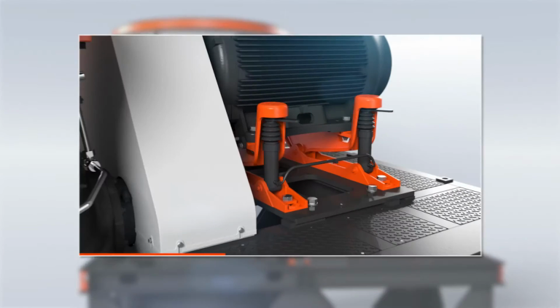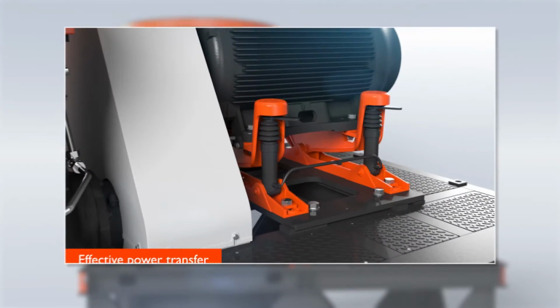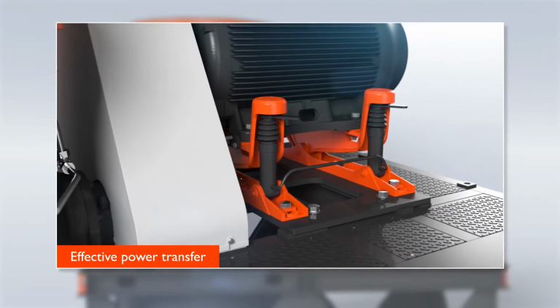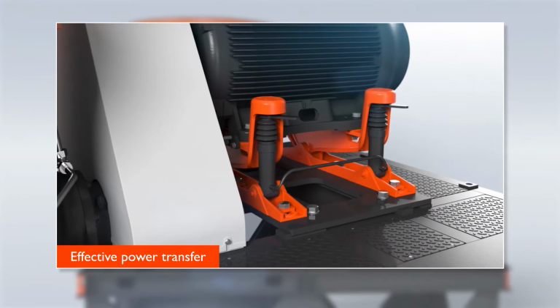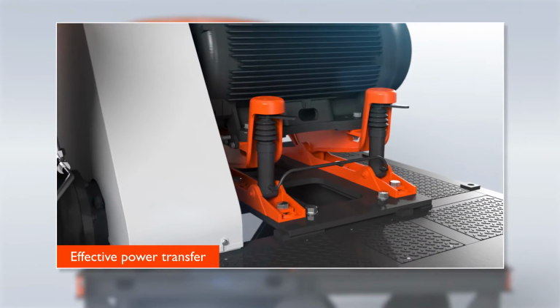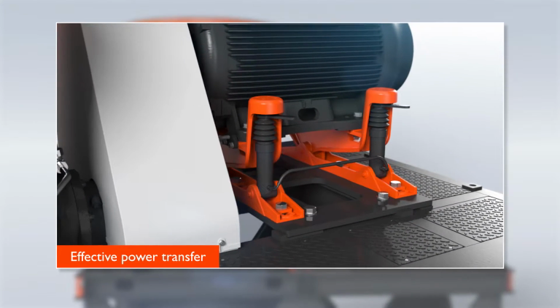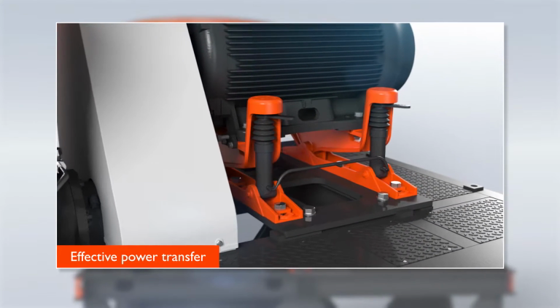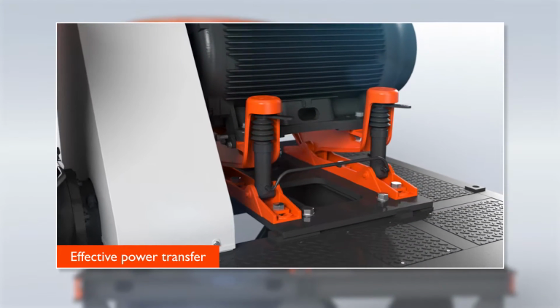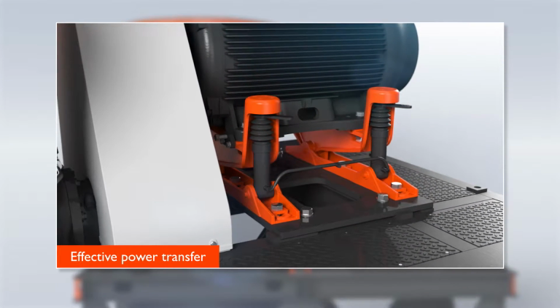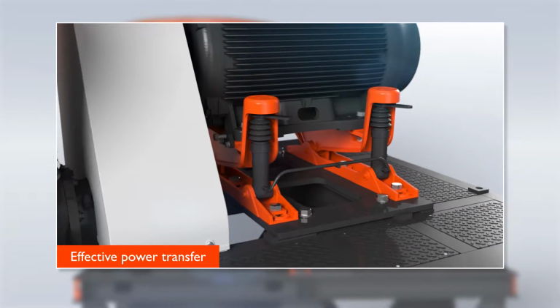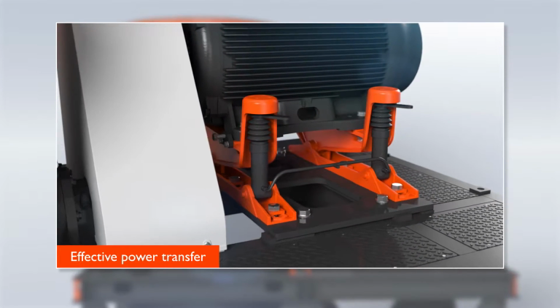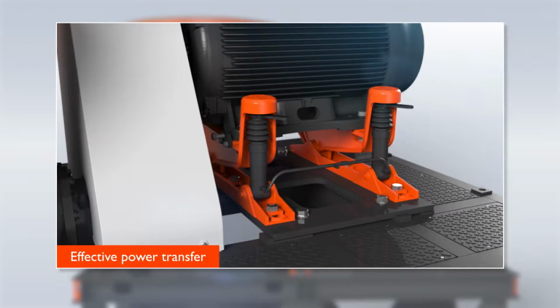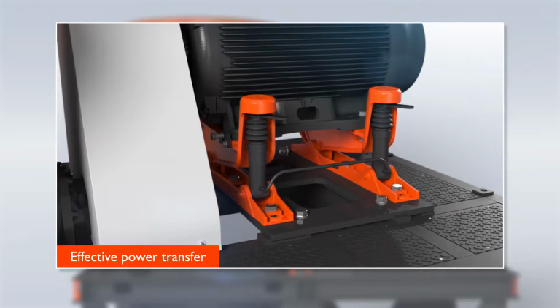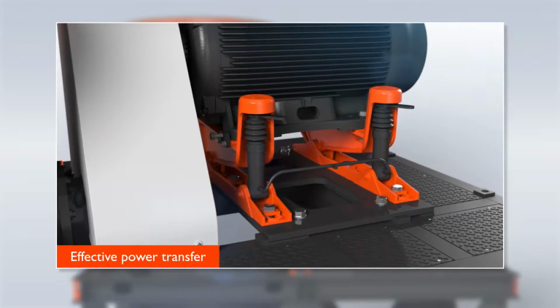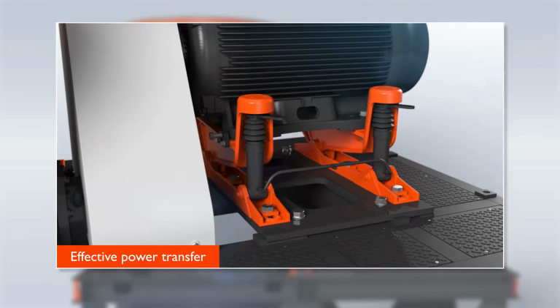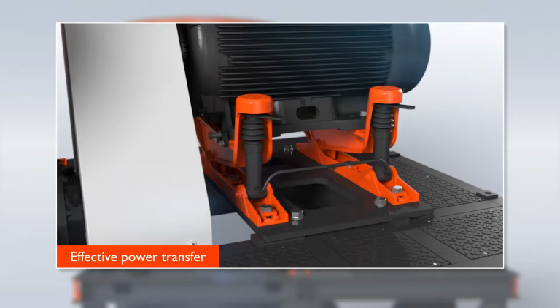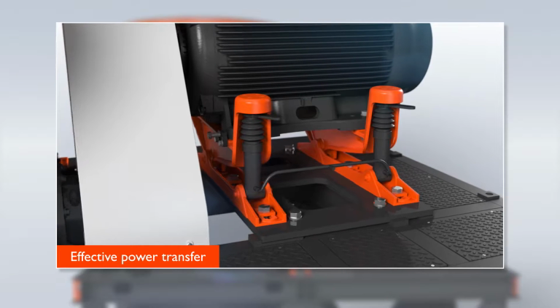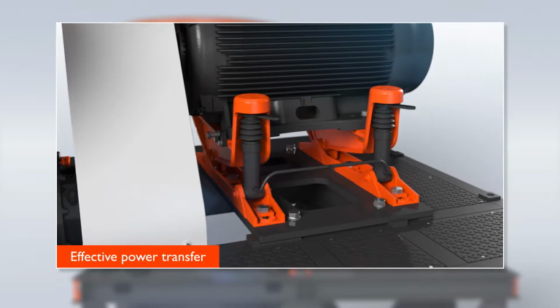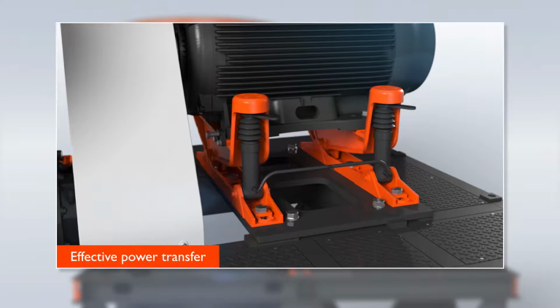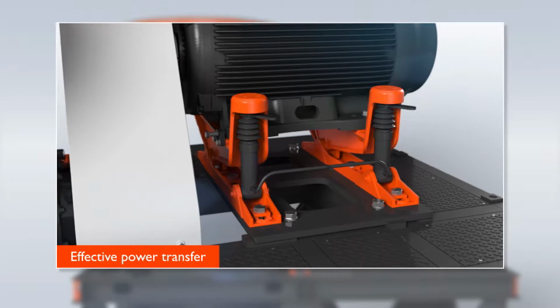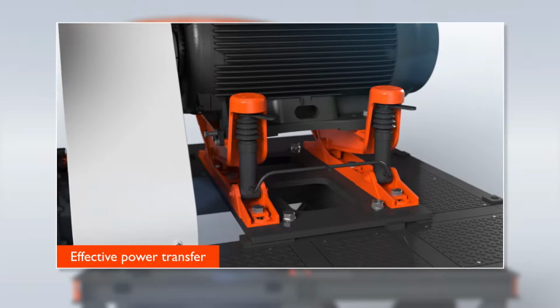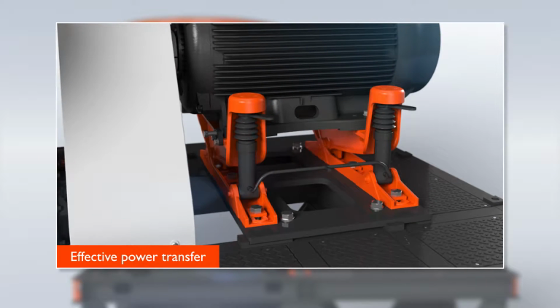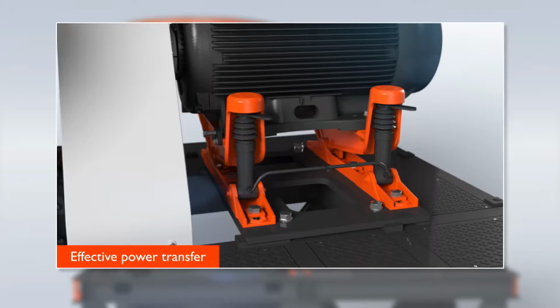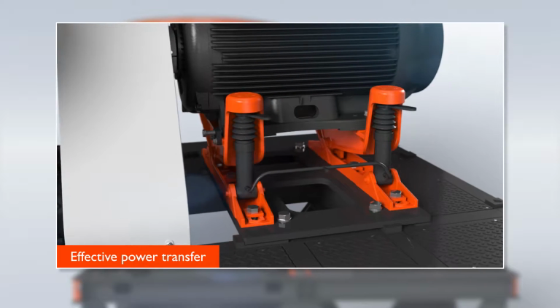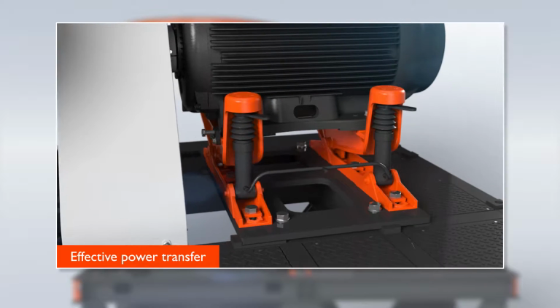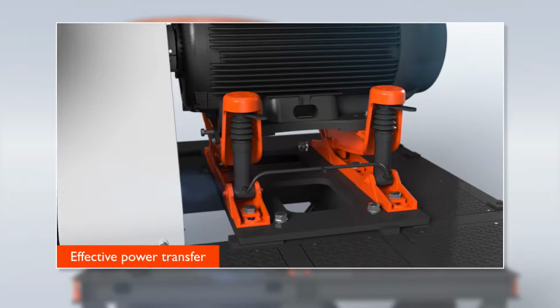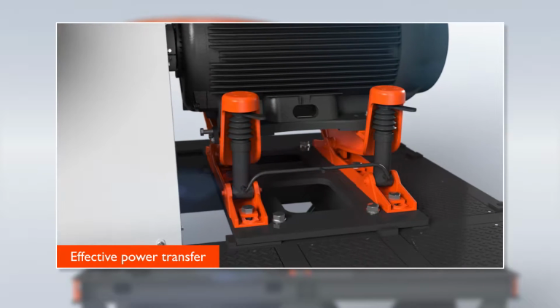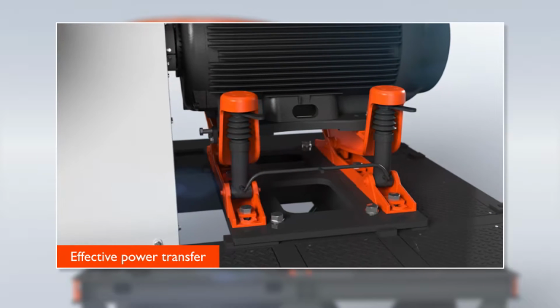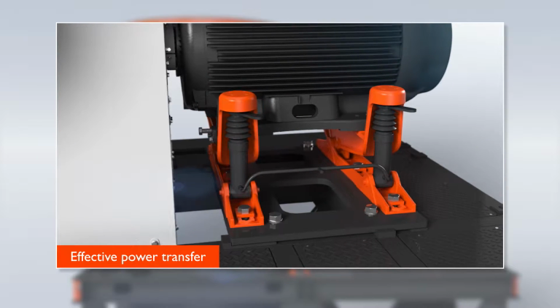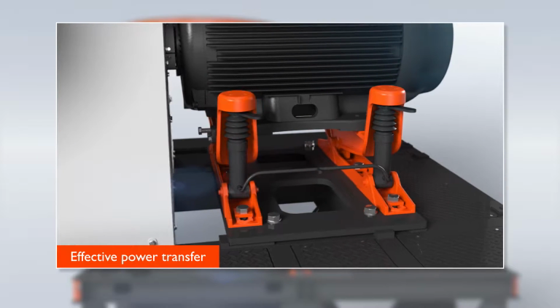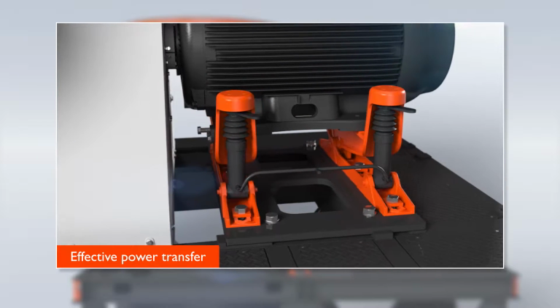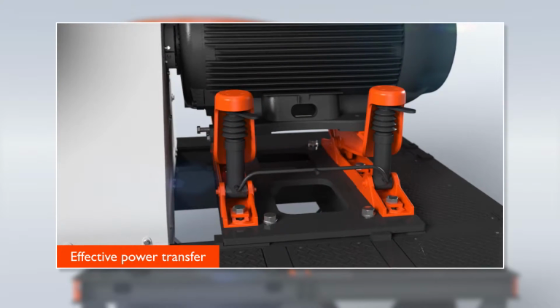The new drive arrangement allows precise lining of the V-belts to ensure effective power transfer.